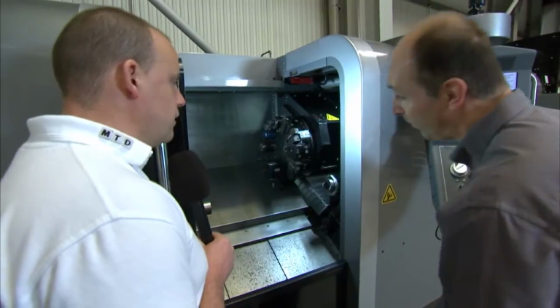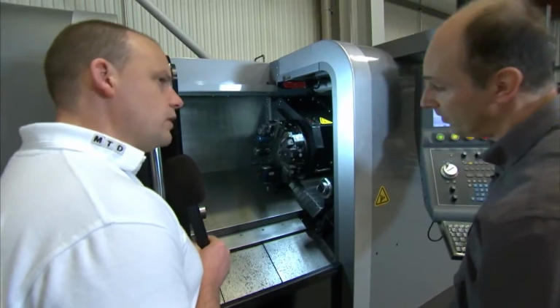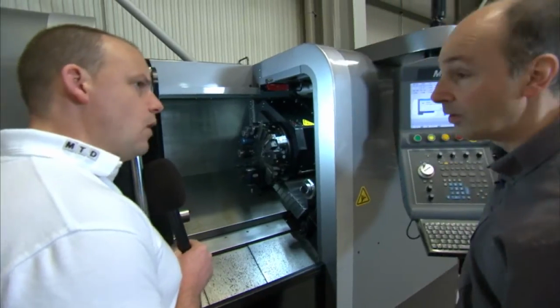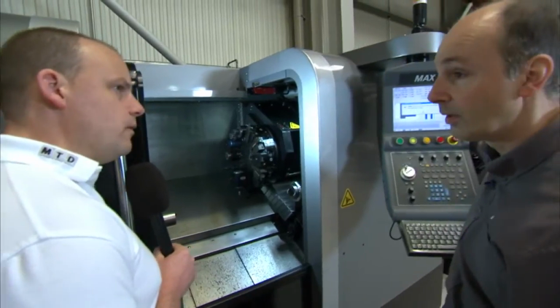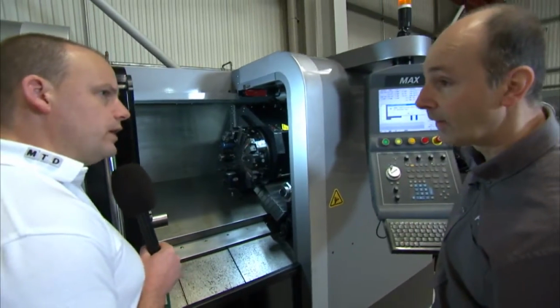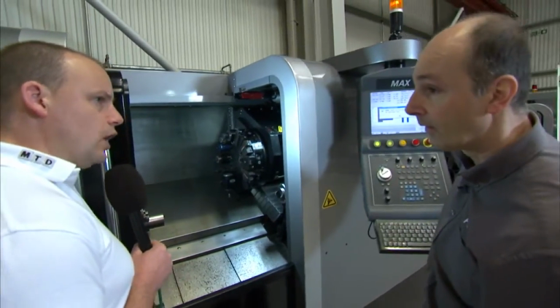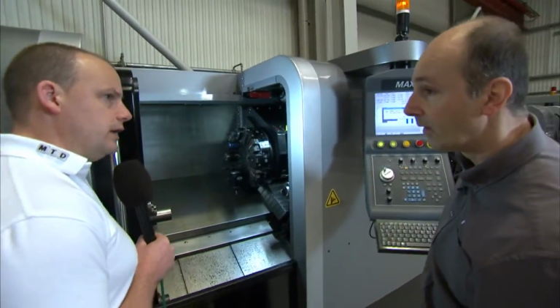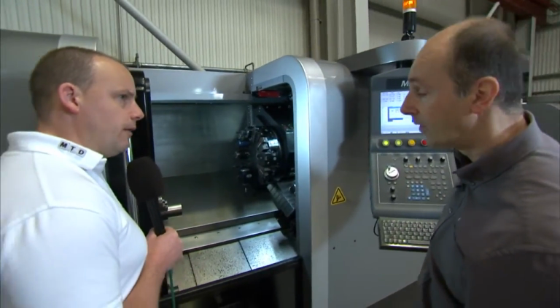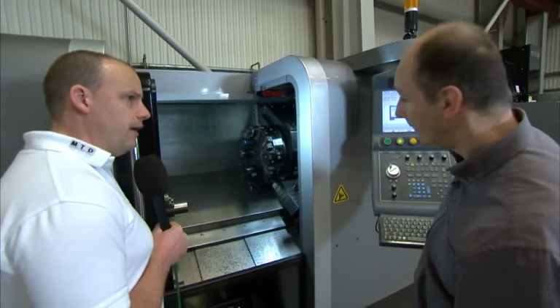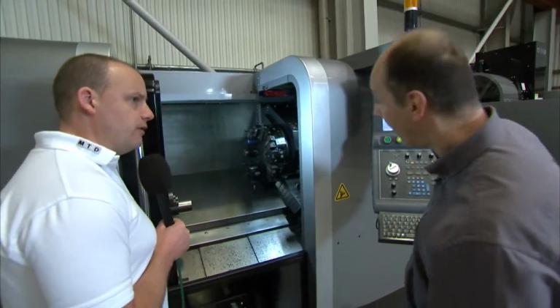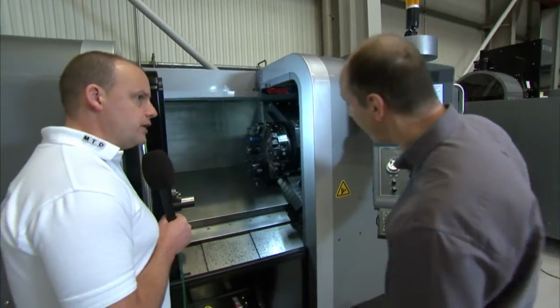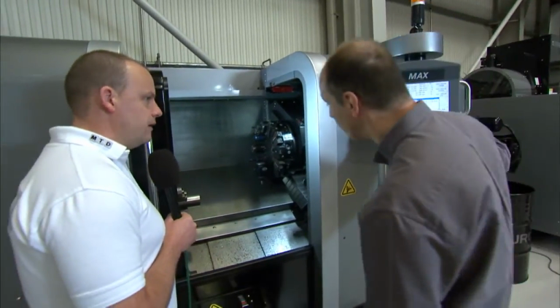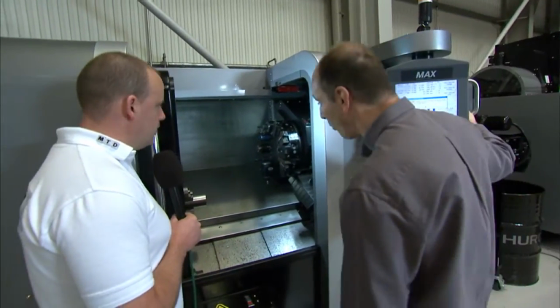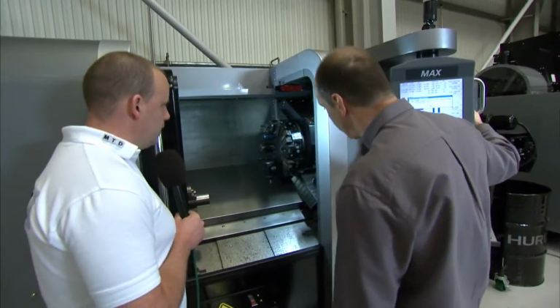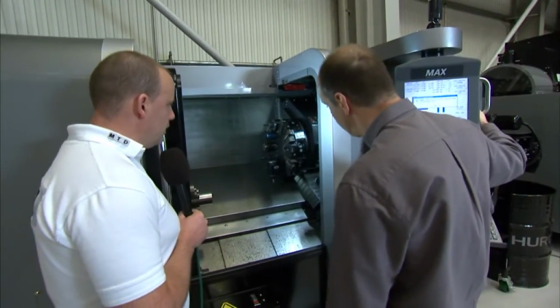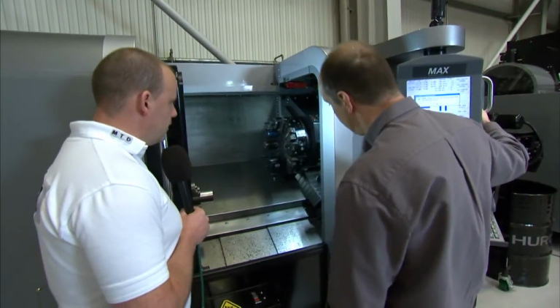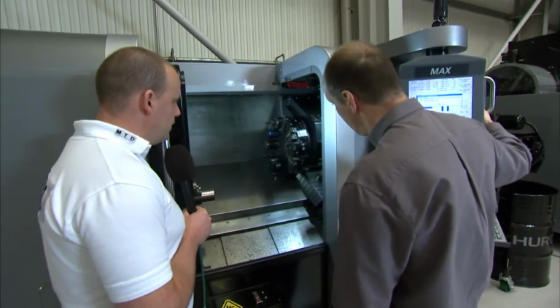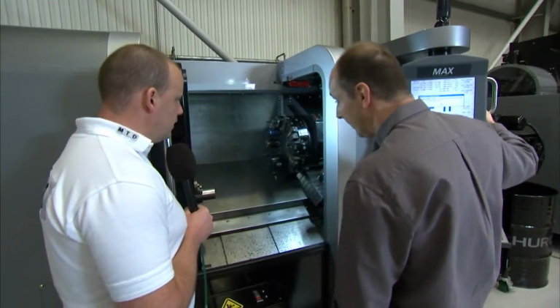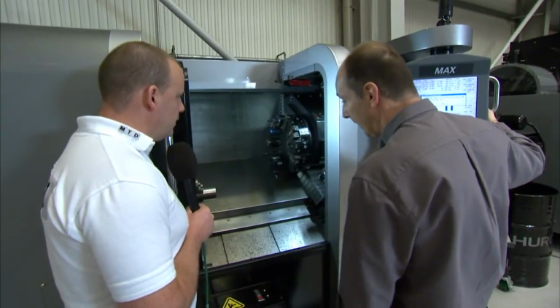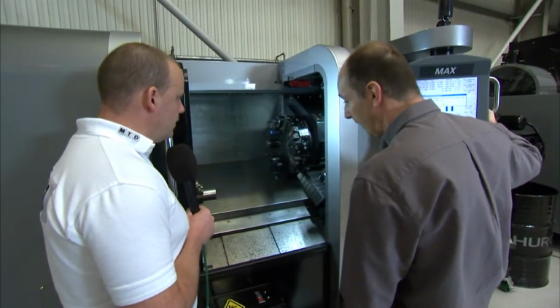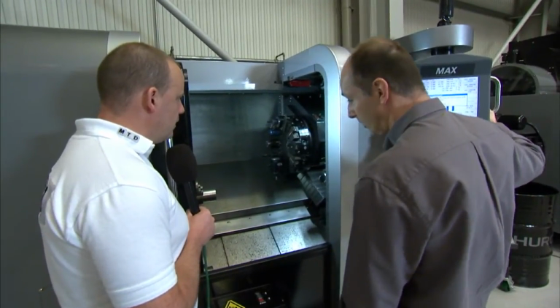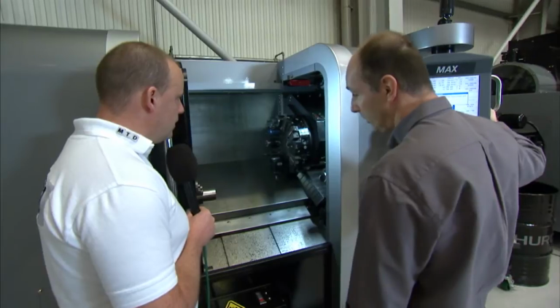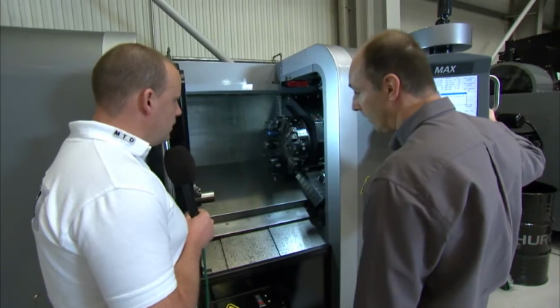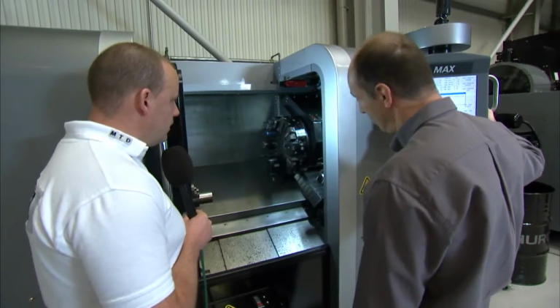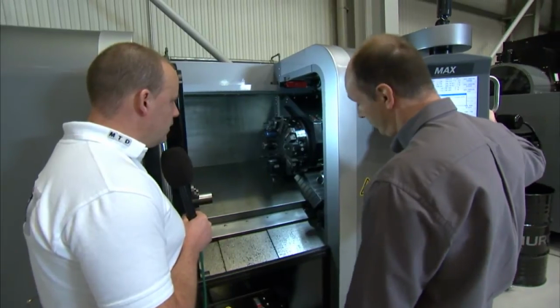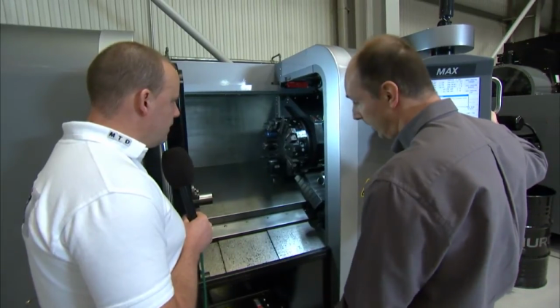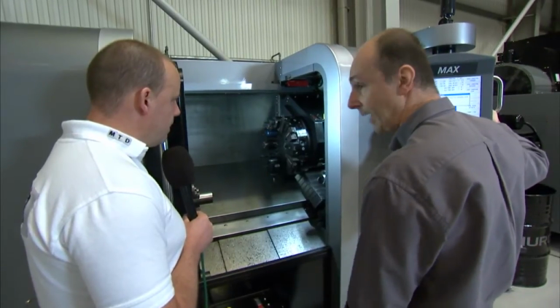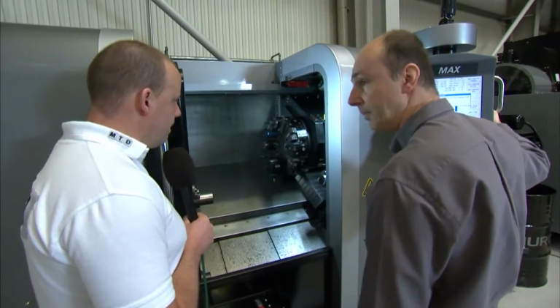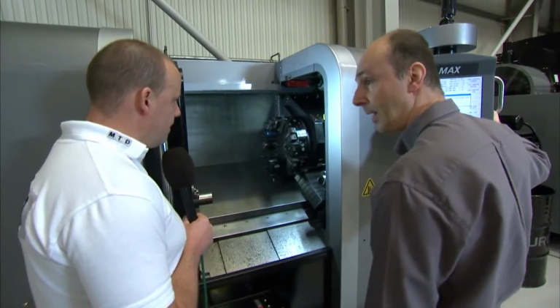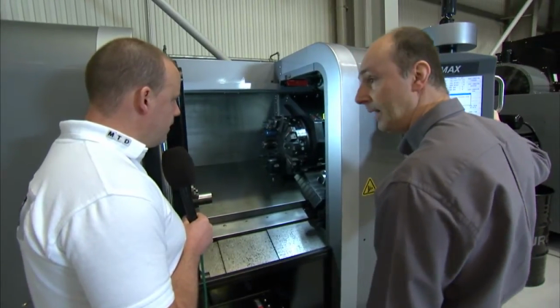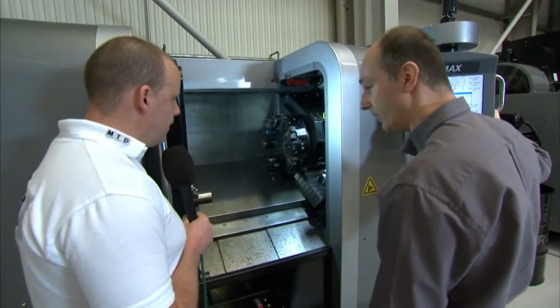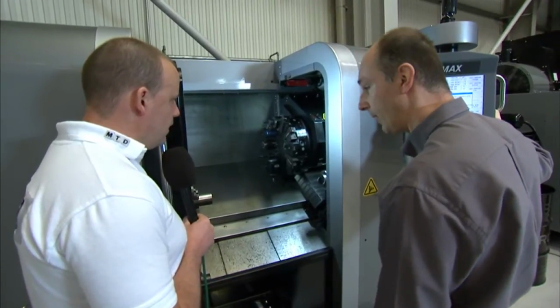So quite a chunky turret then? It's a very strong, rigid machine. It takes a good cut — turning and milling as well.